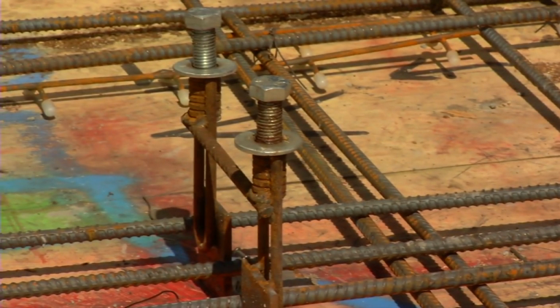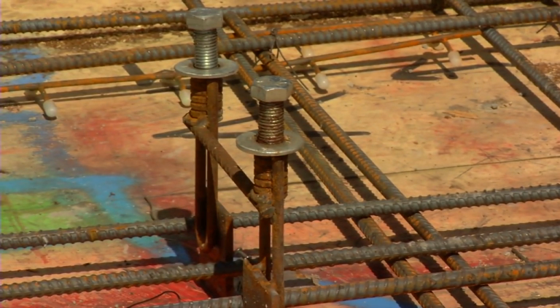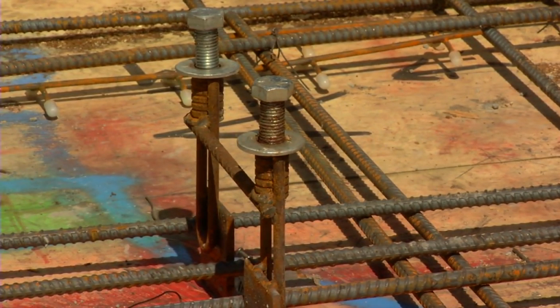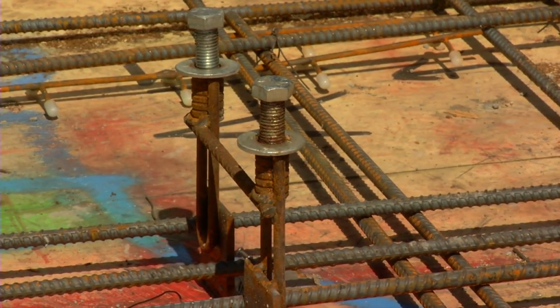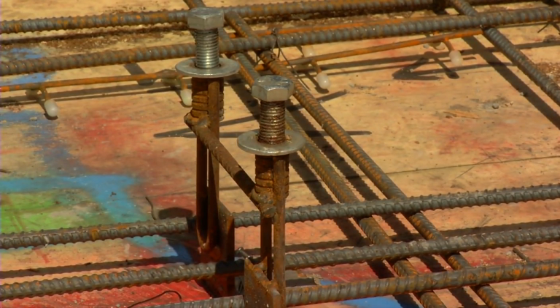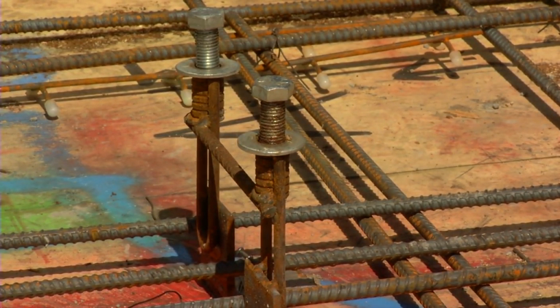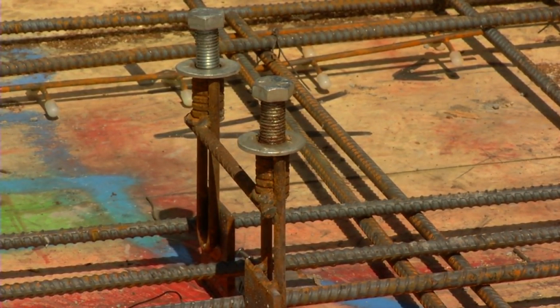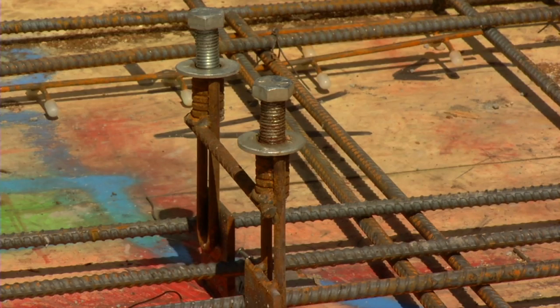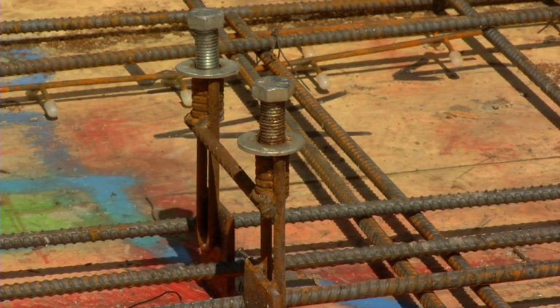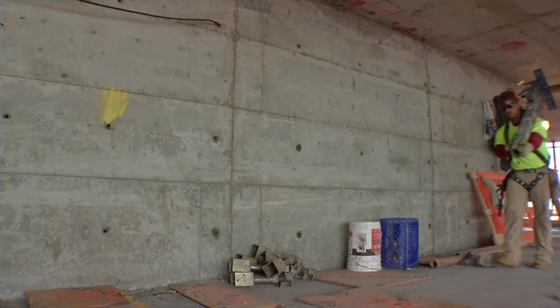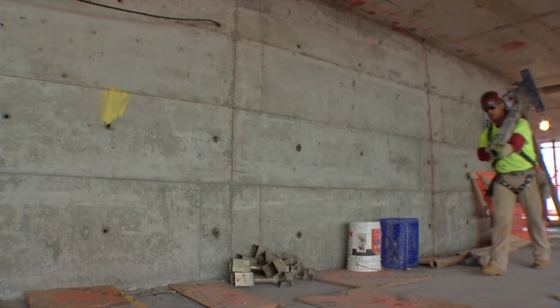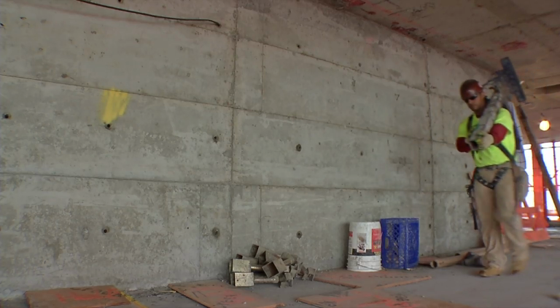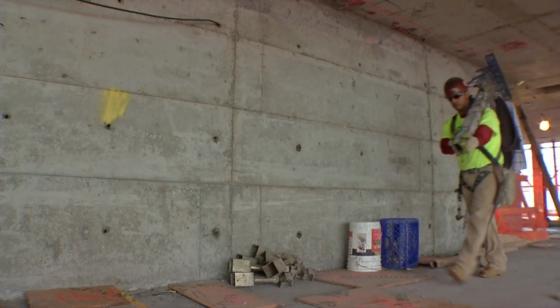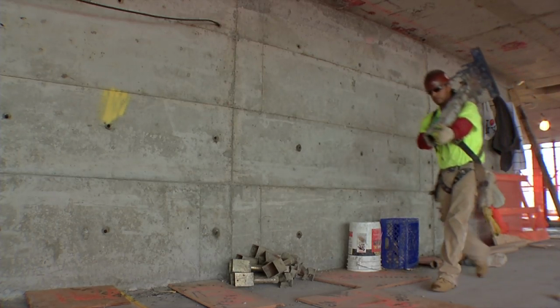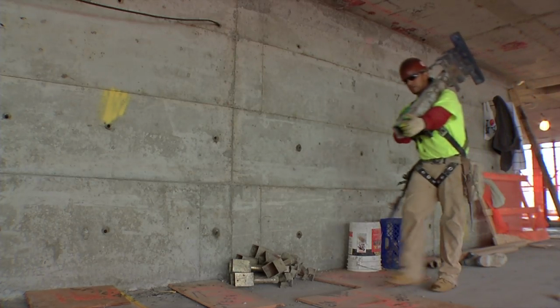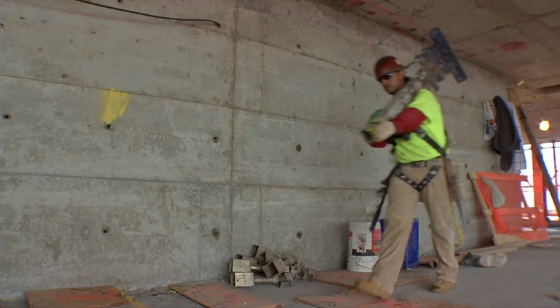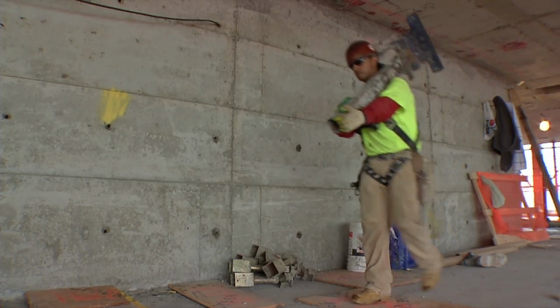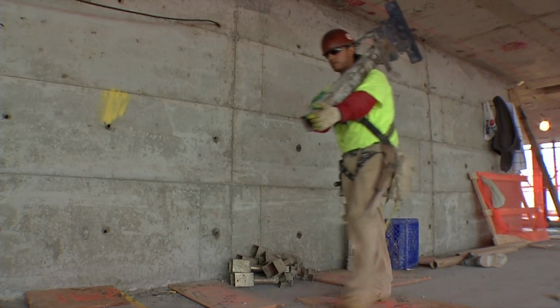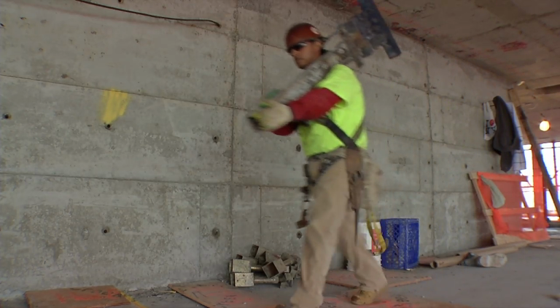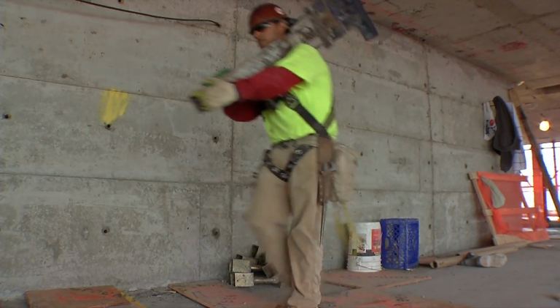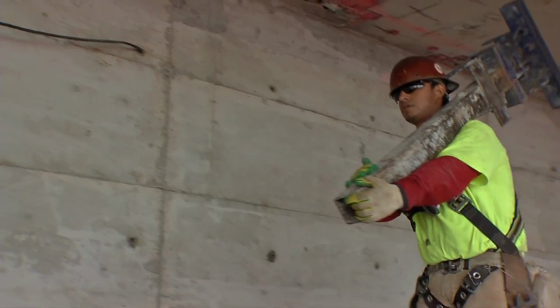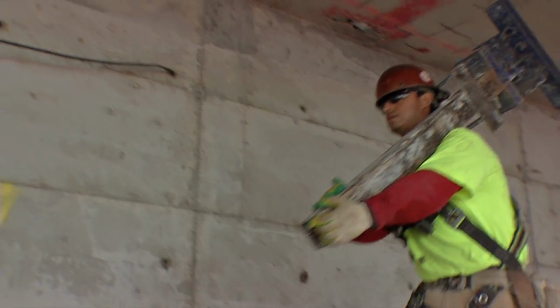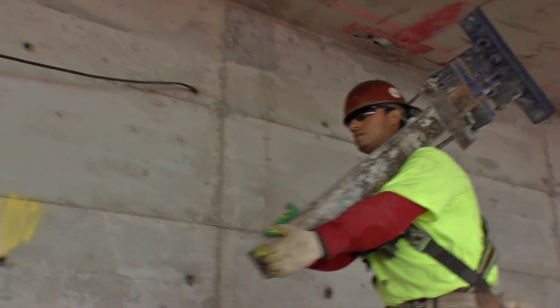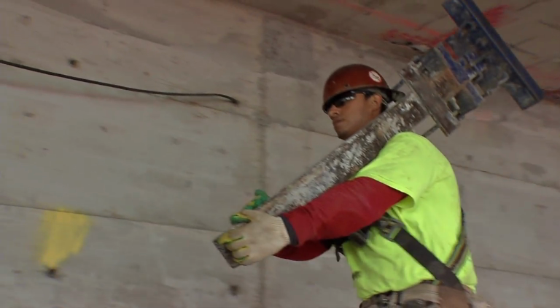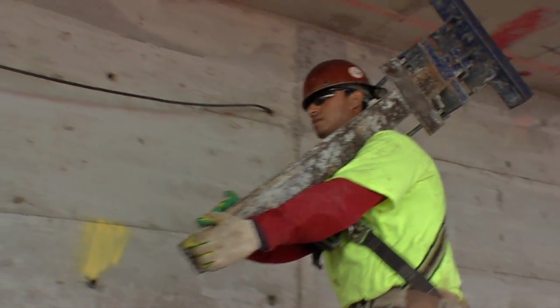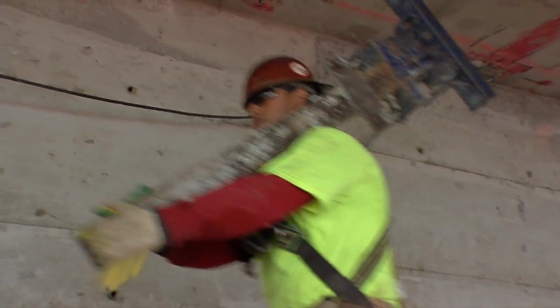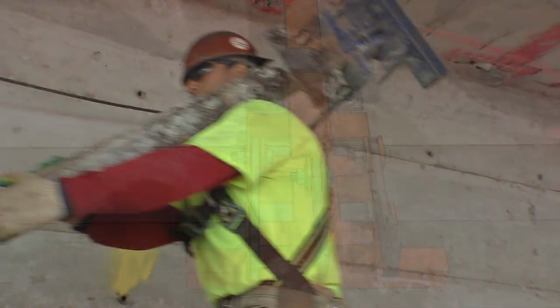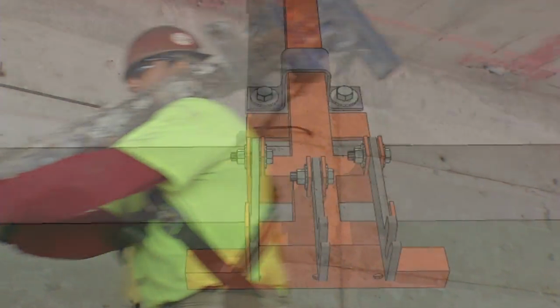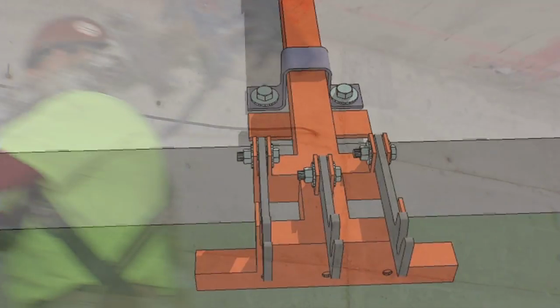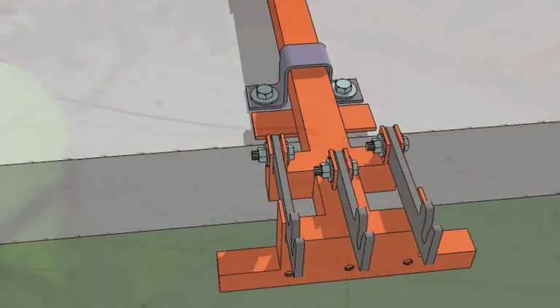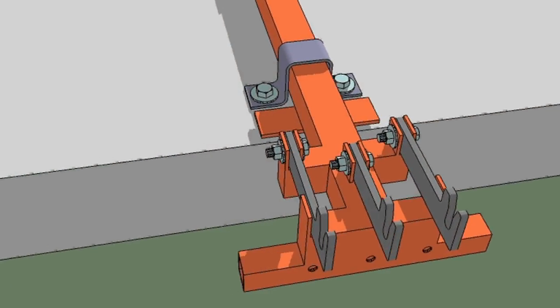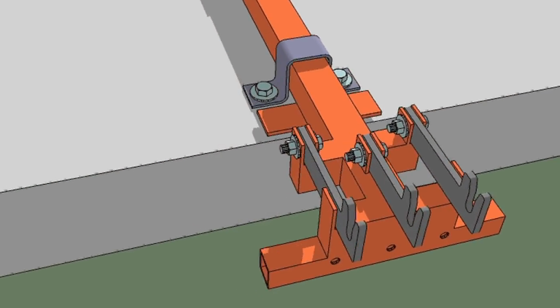Once the inserts are in place on two floors, UBS will deliver the outrigger brackets needed to support the cocoon panels, and these get installed.